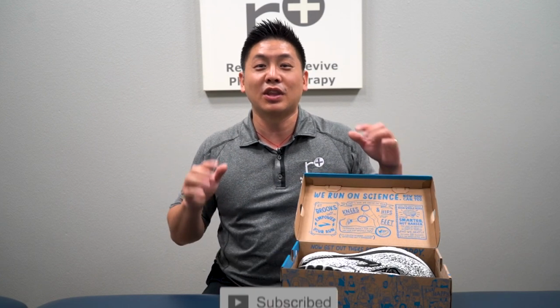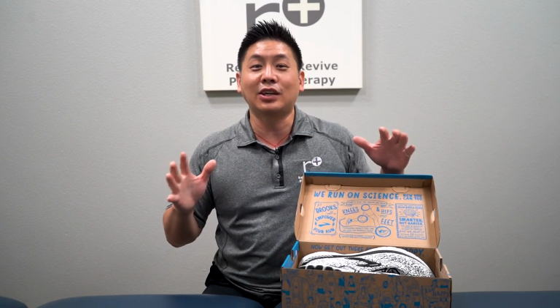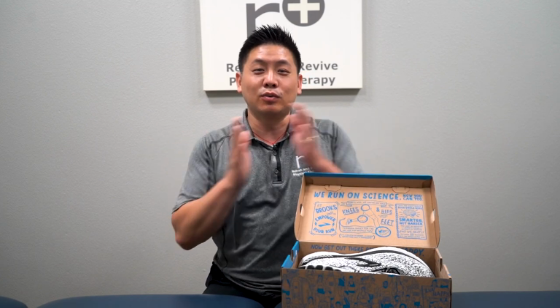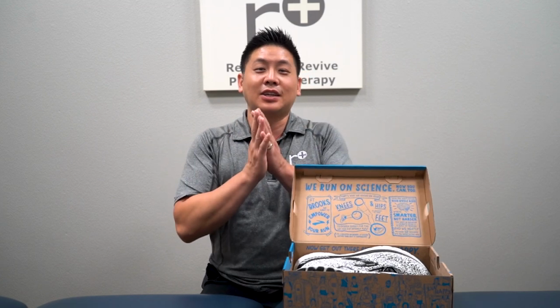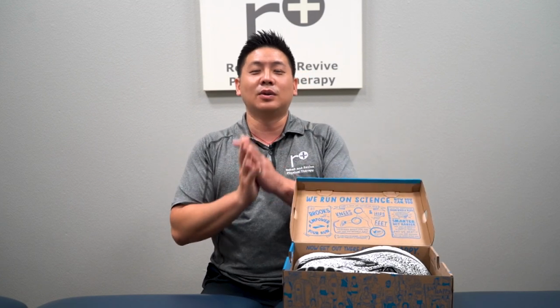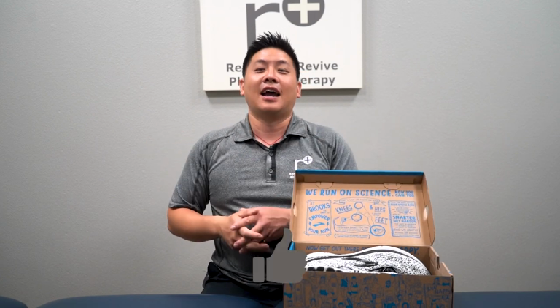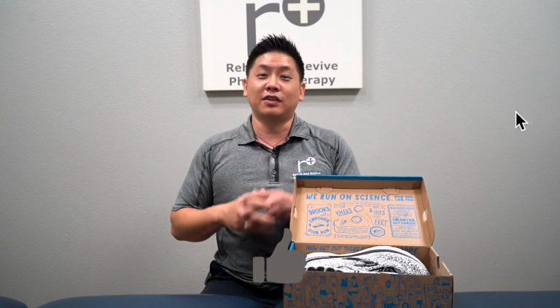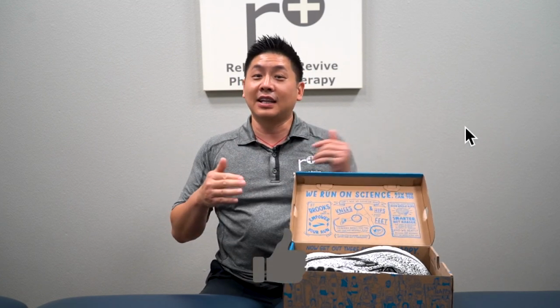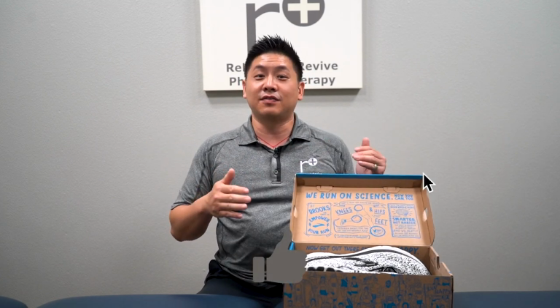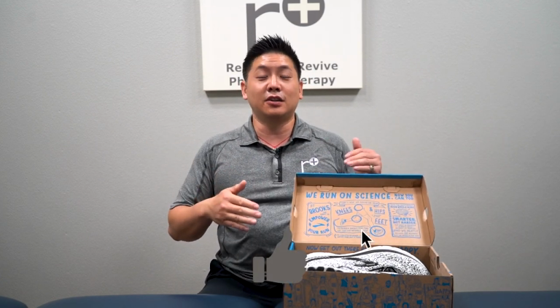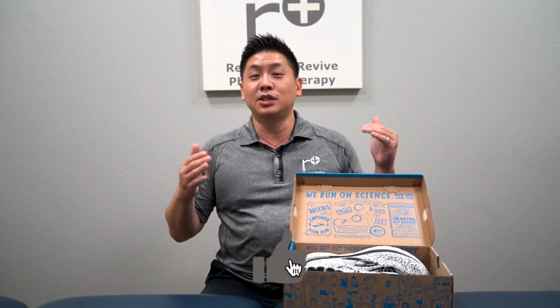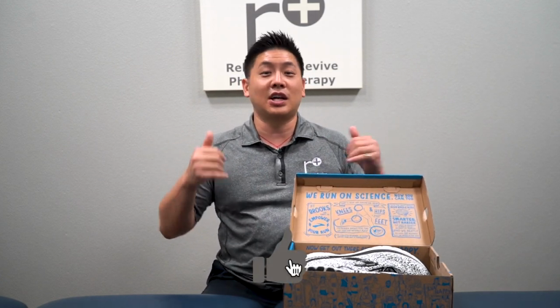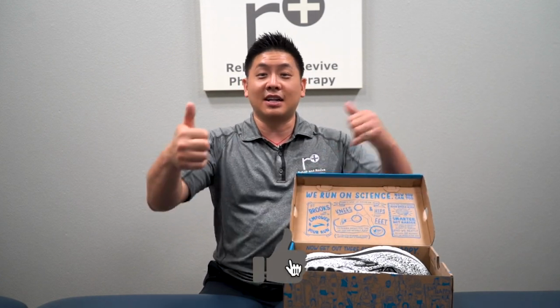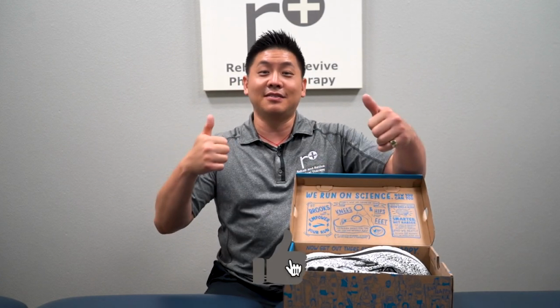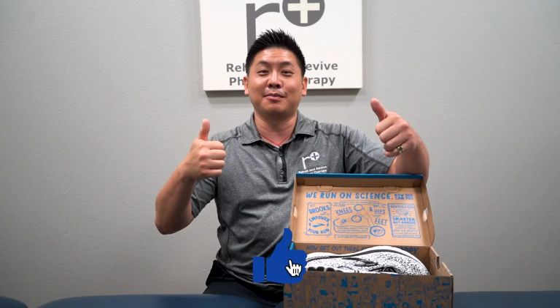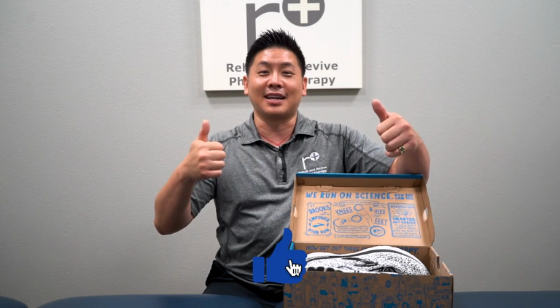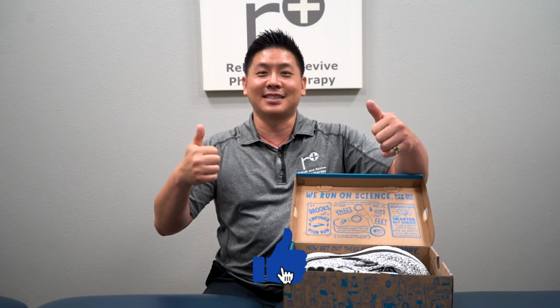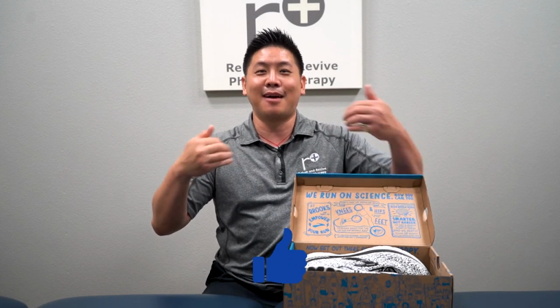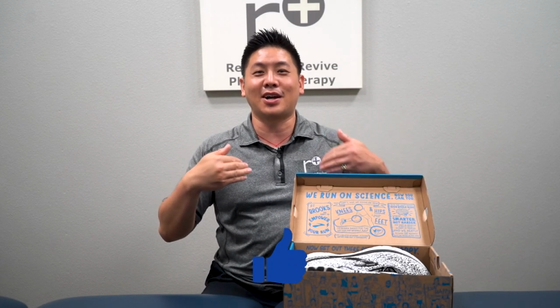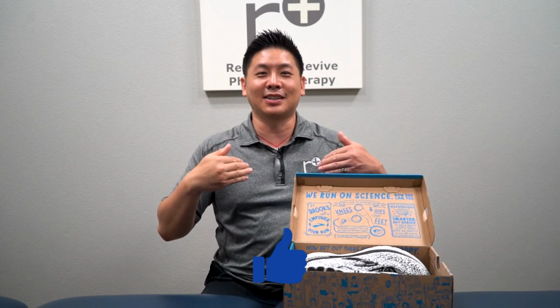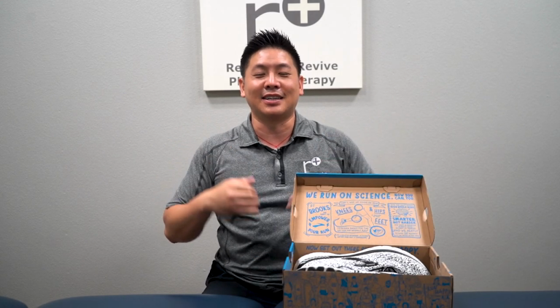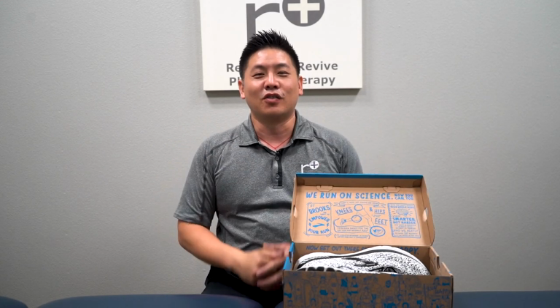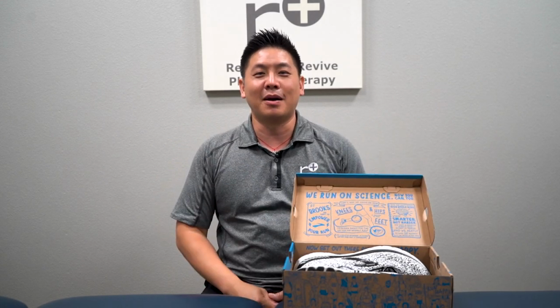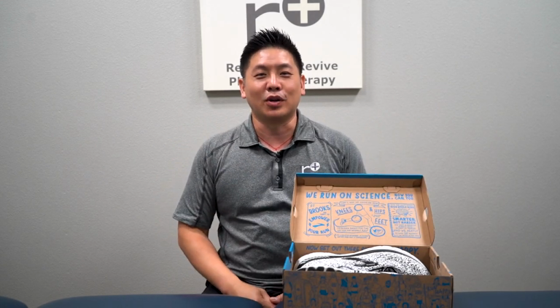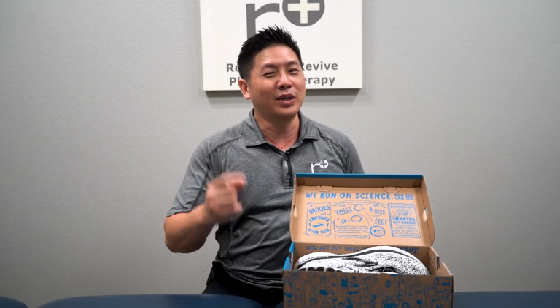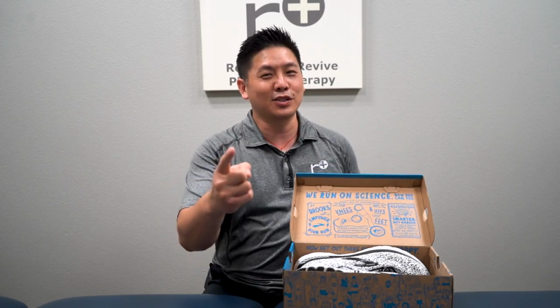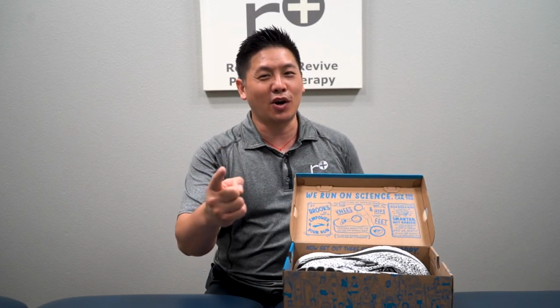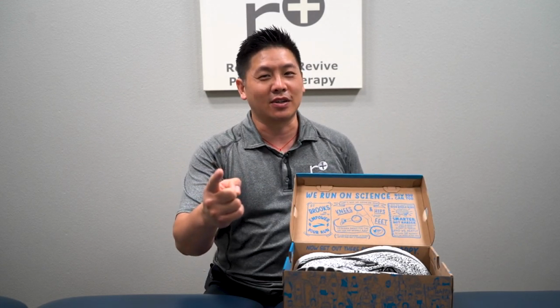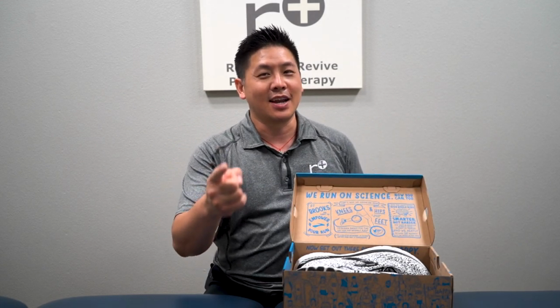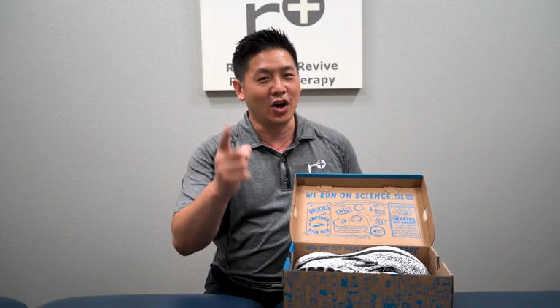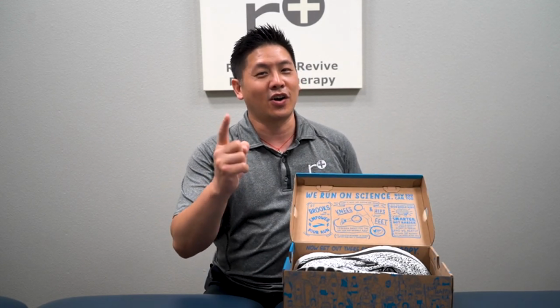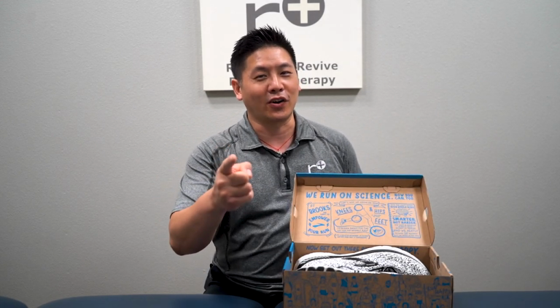Thank you. And if you like this video, please share it and leave some likes. I'm Dr. Lin — remember, we heal smarter, not harder.